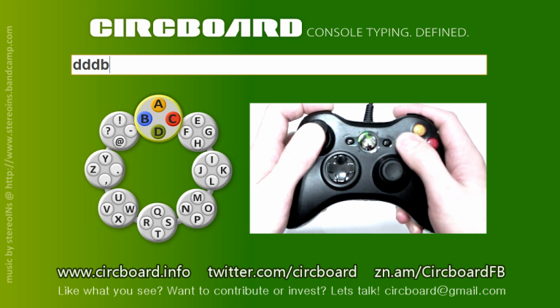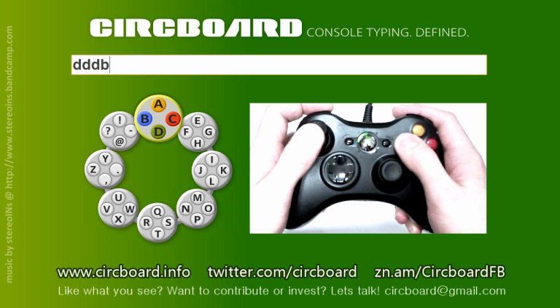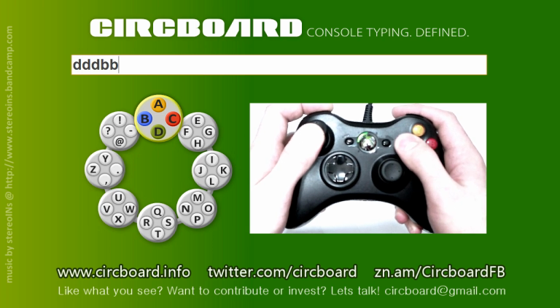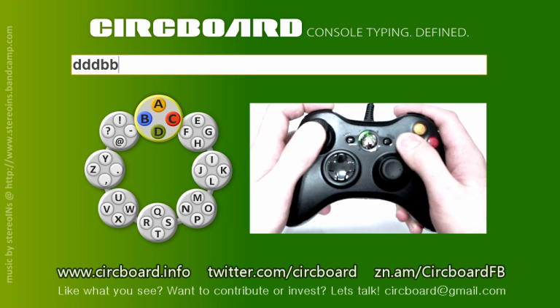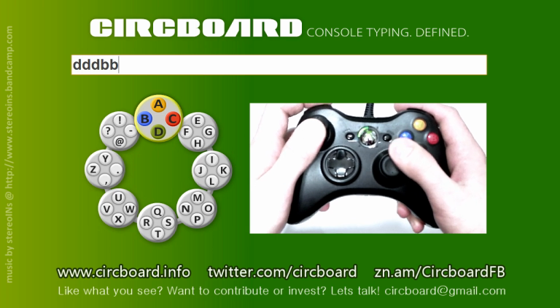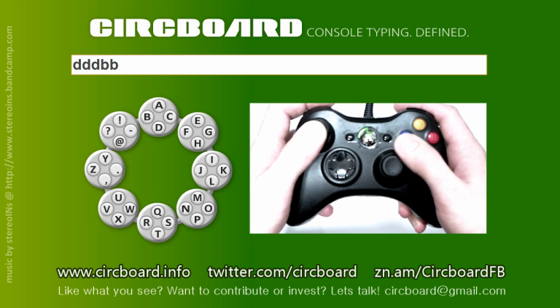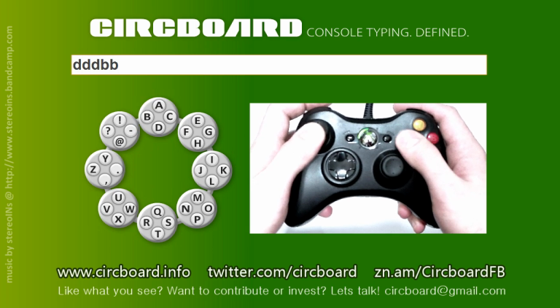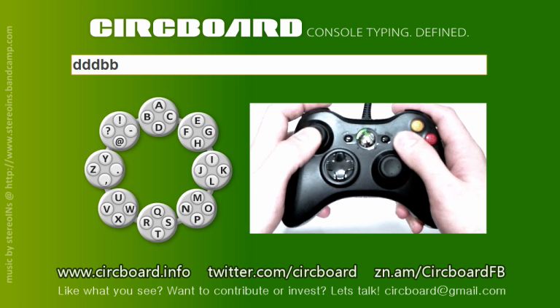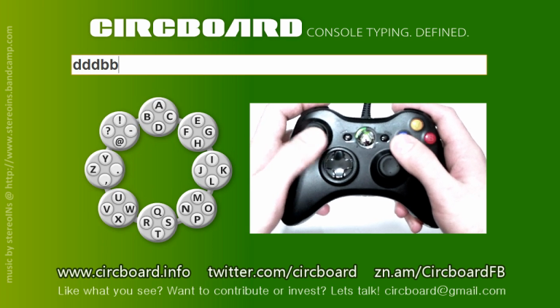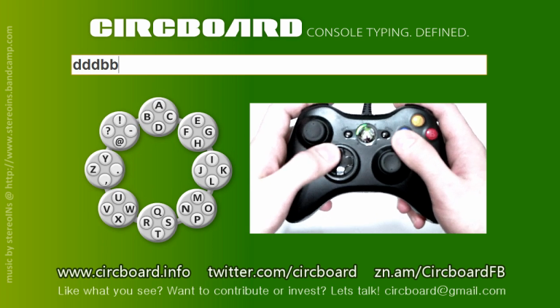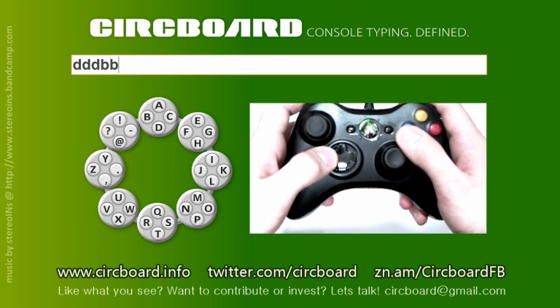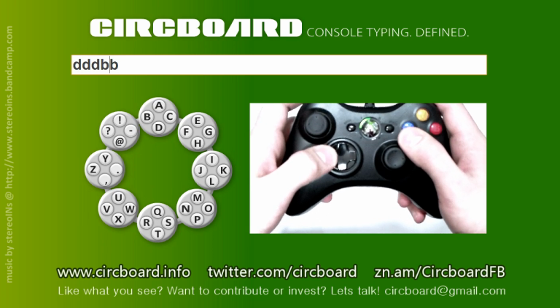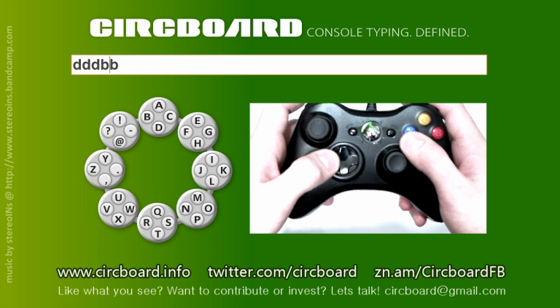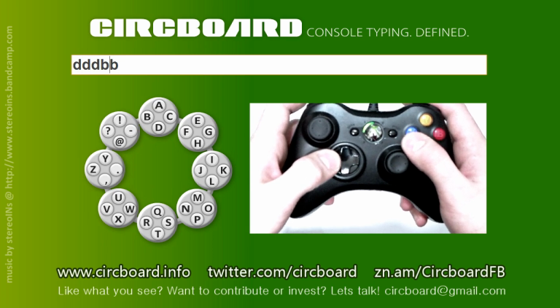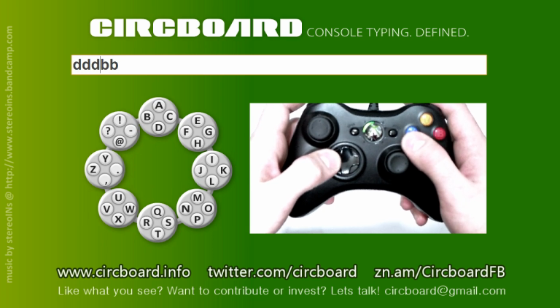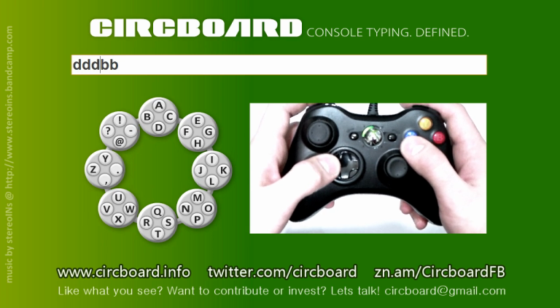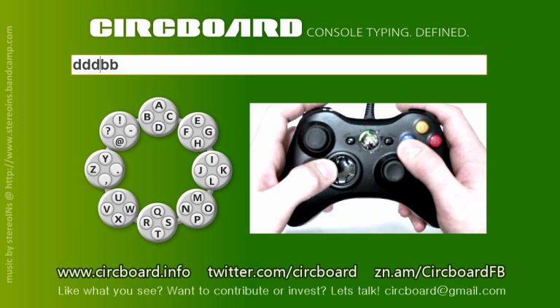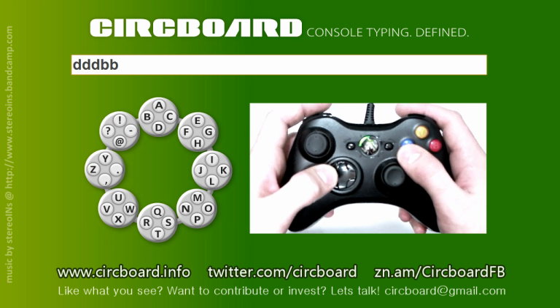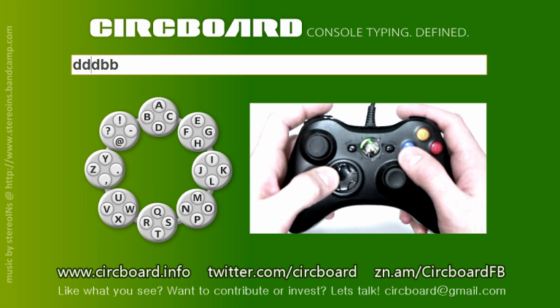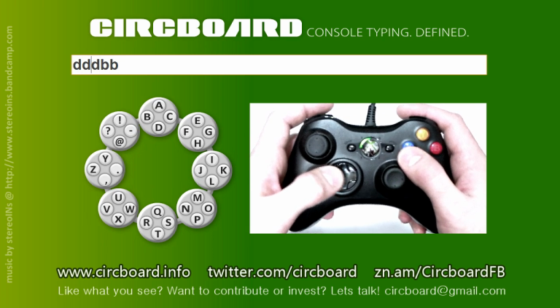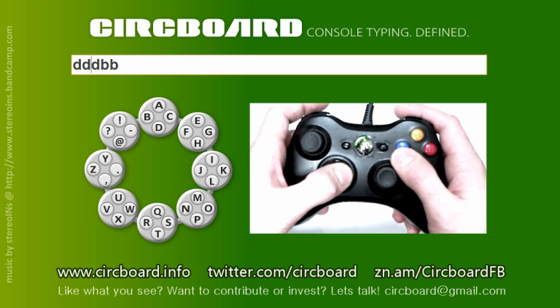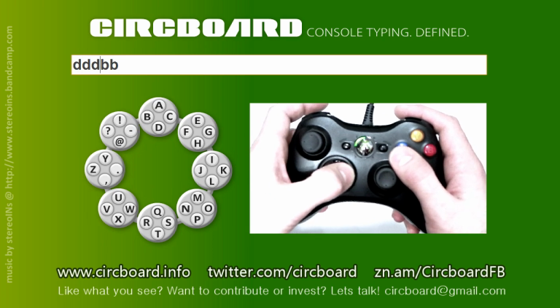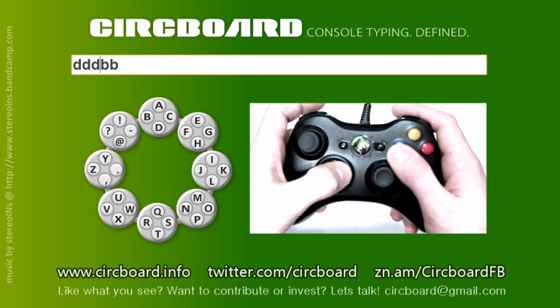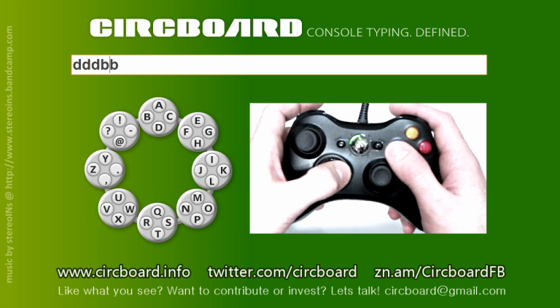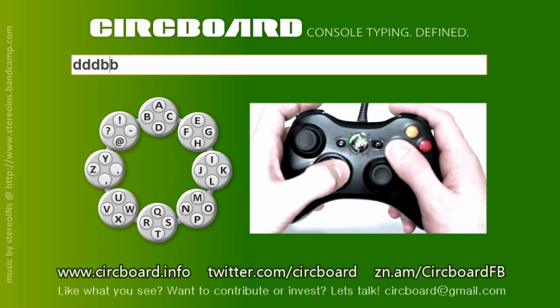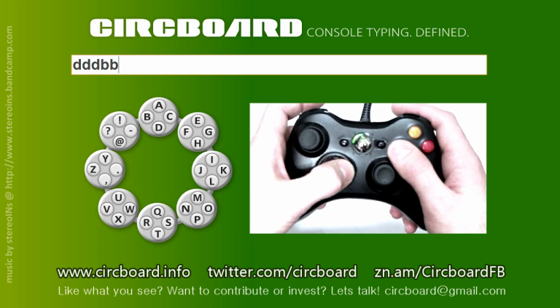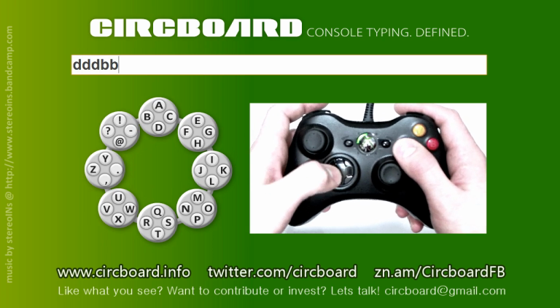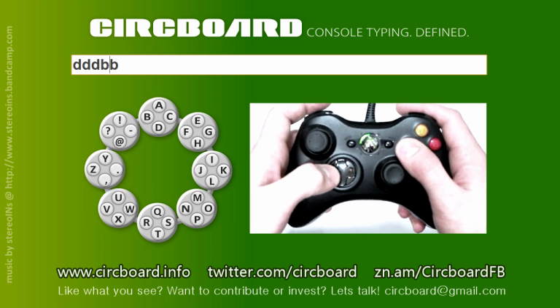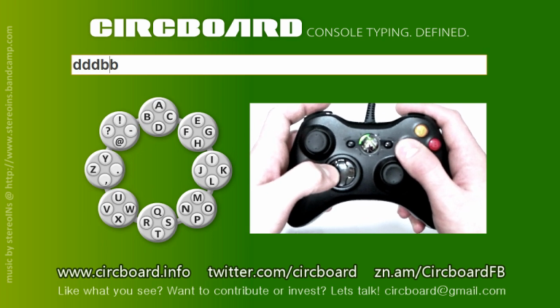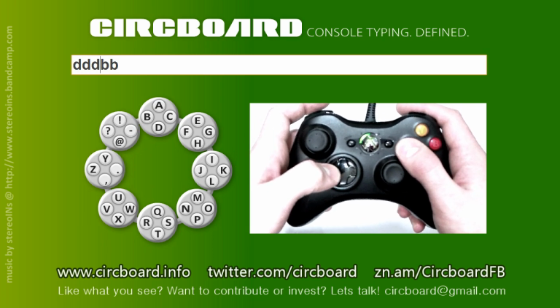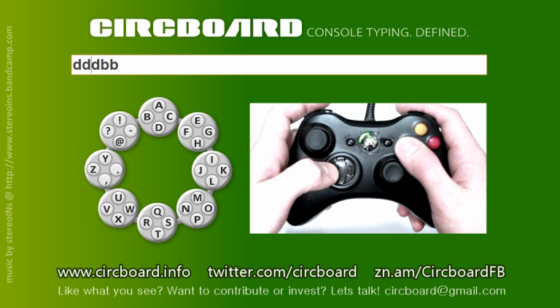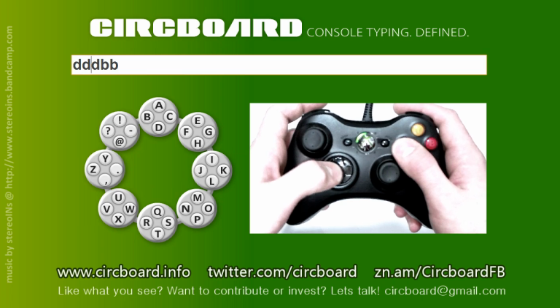The D-Pads, right and left, allow us to navigate through text, just like this.